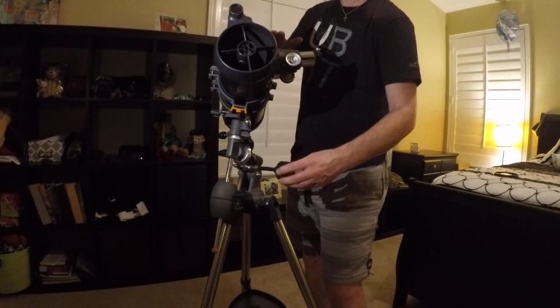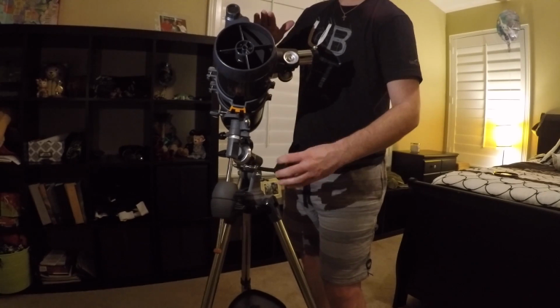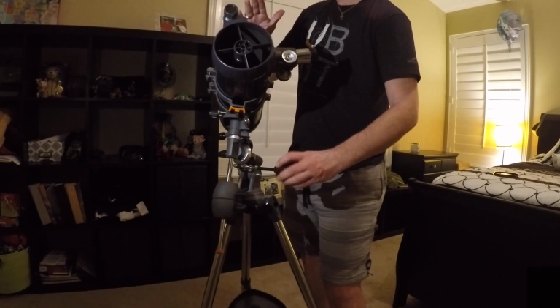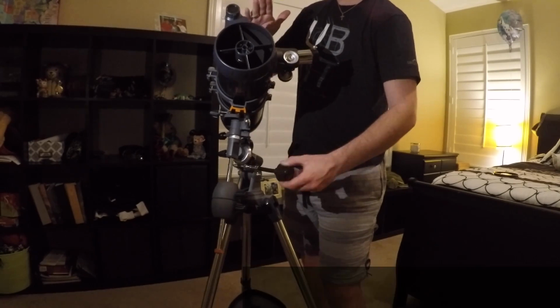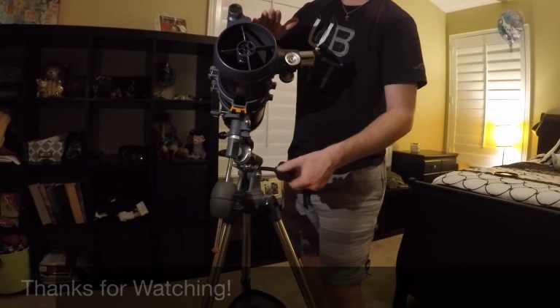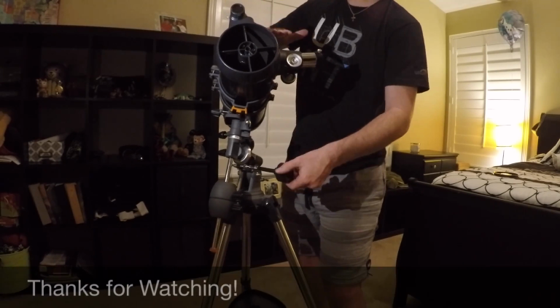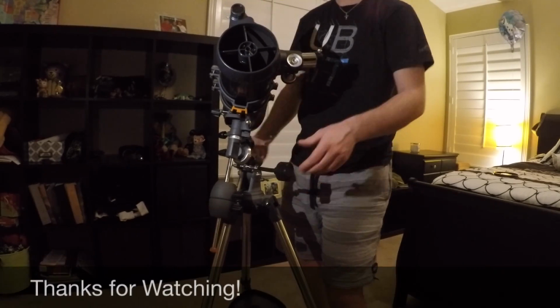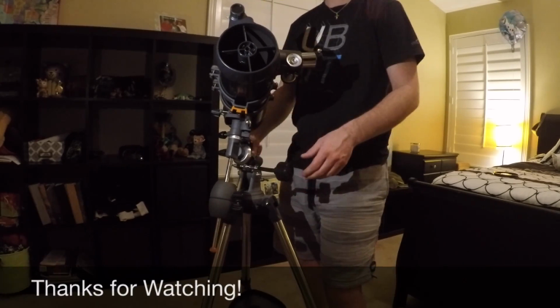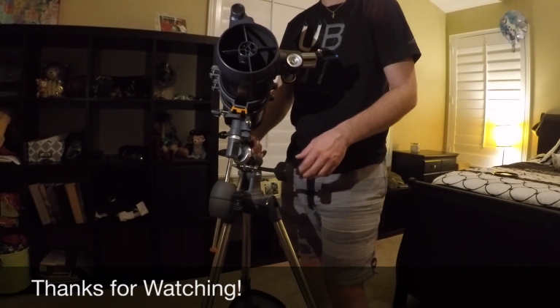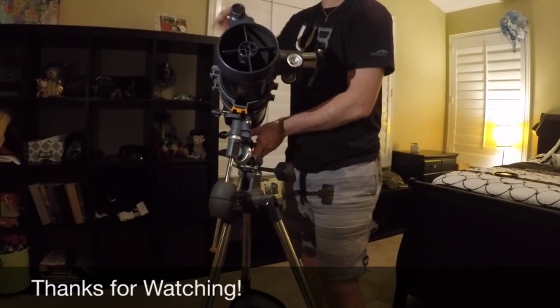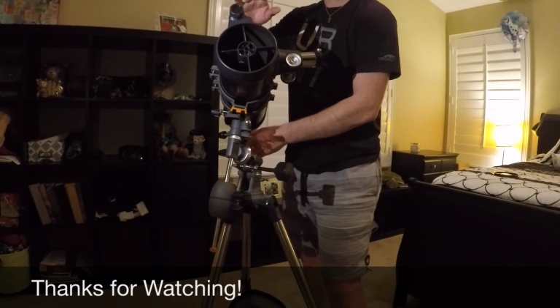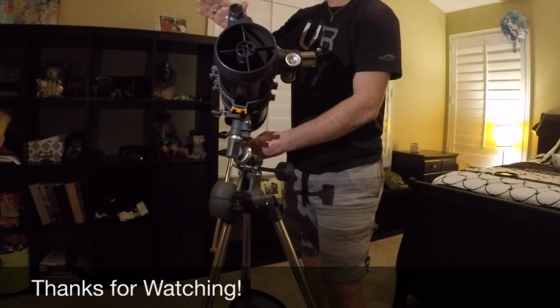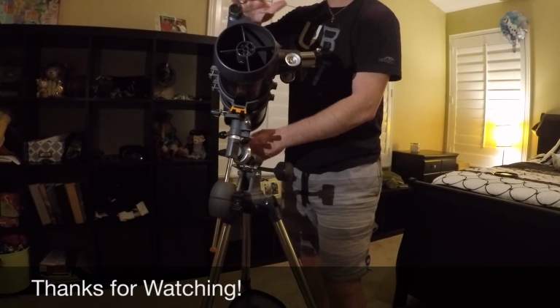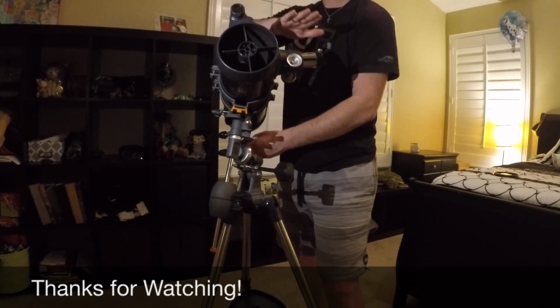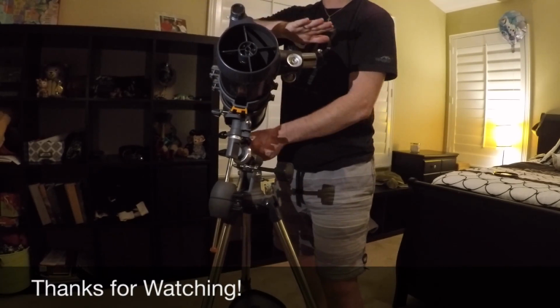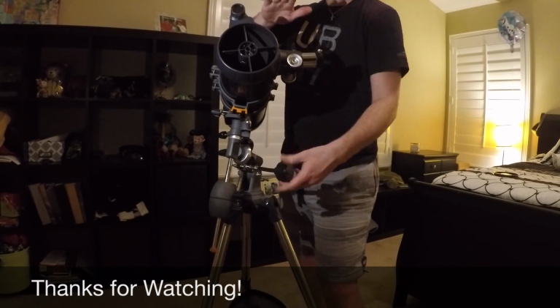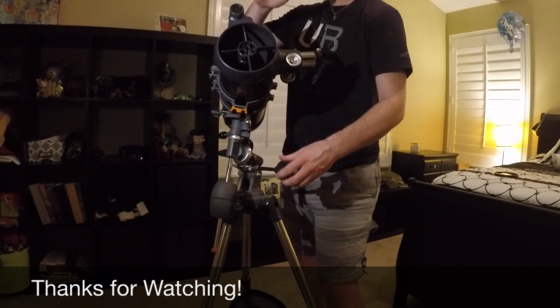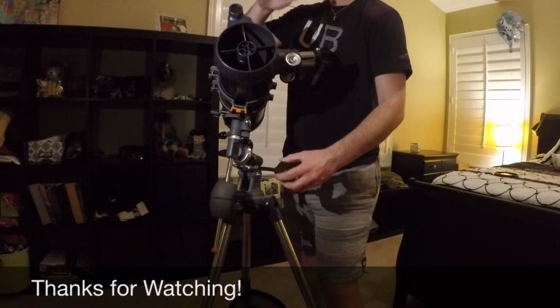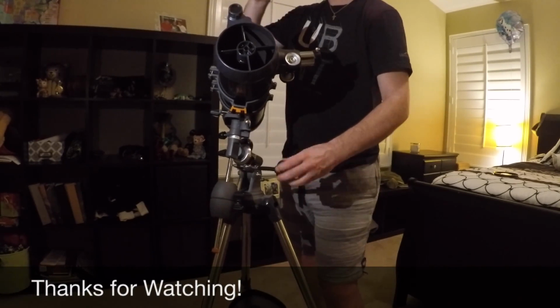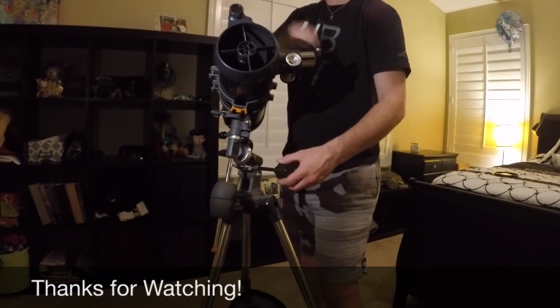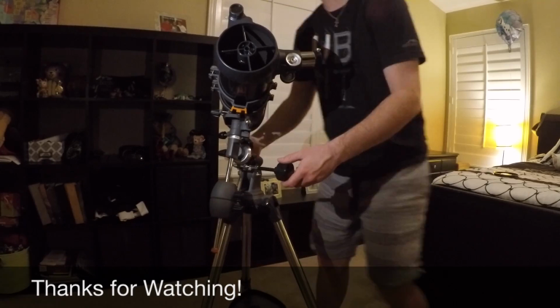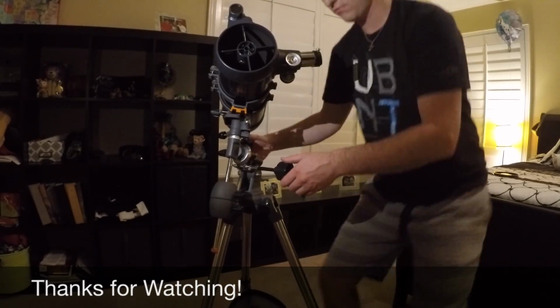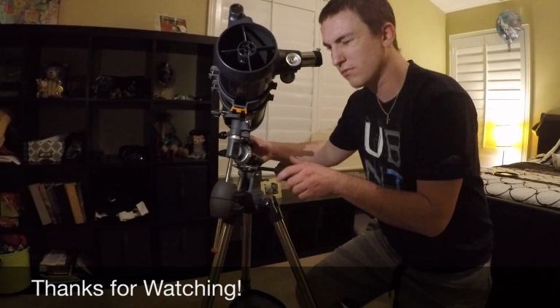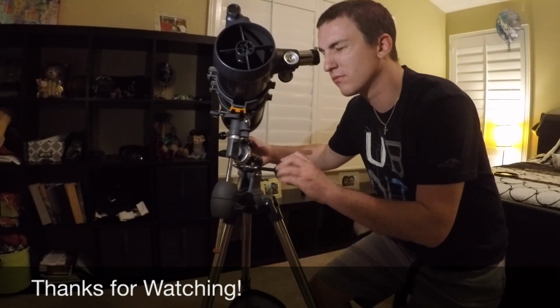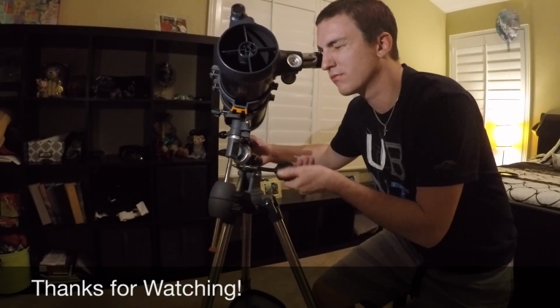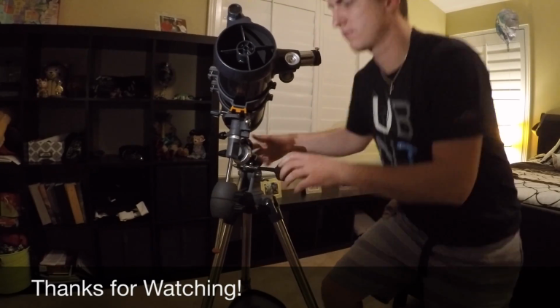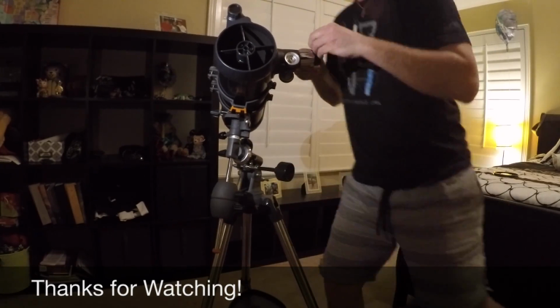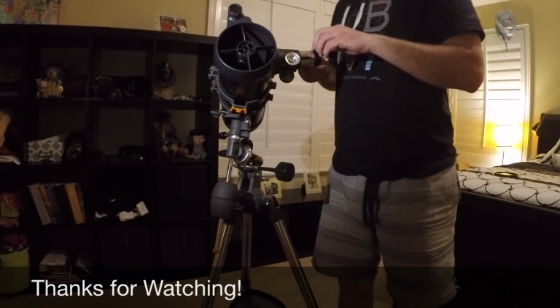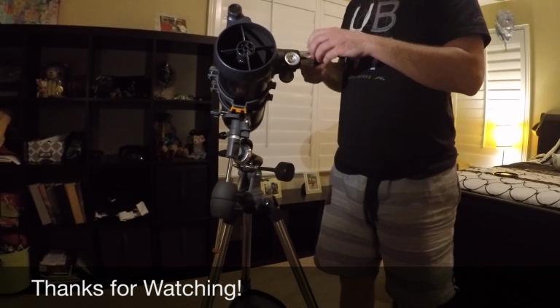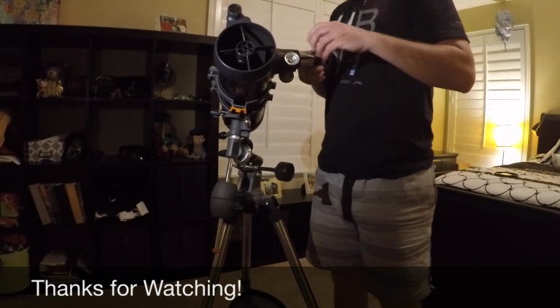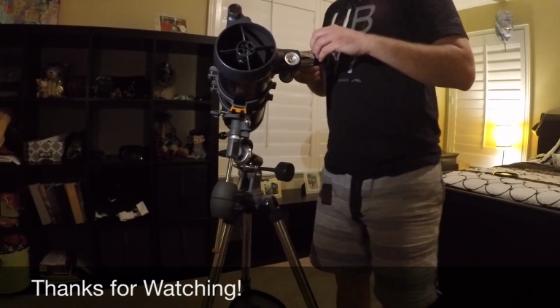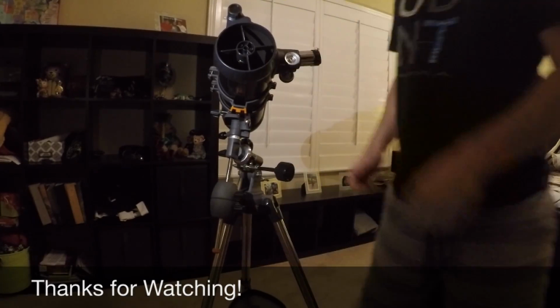But that's pretty much it — that's the Celestron Astro Master 114. Thanks for tuning in, guys. Thanks for watching.